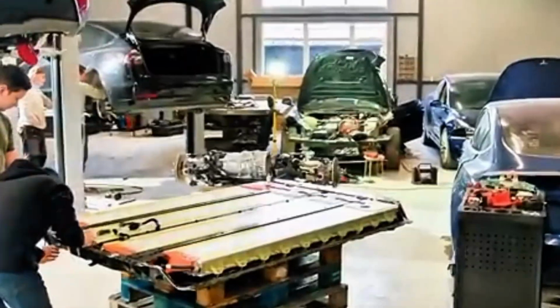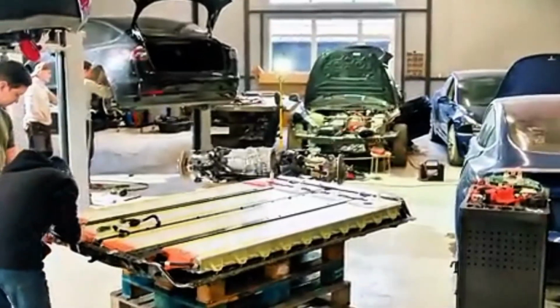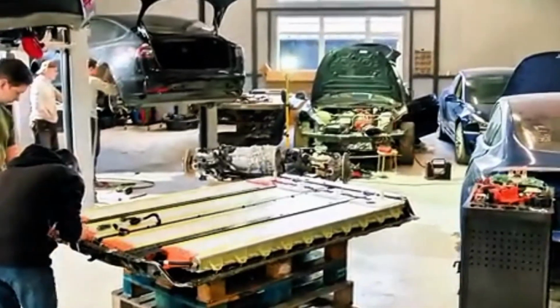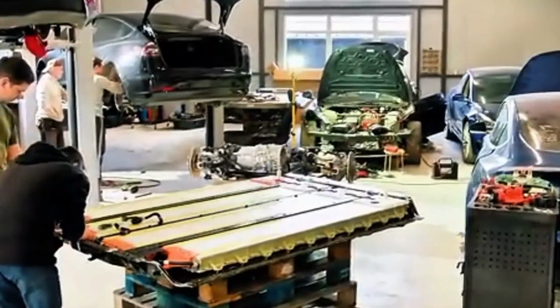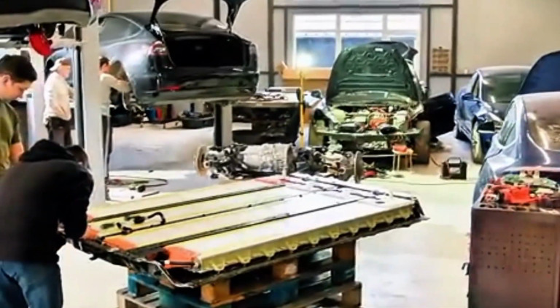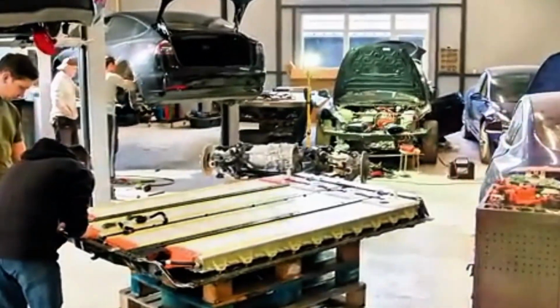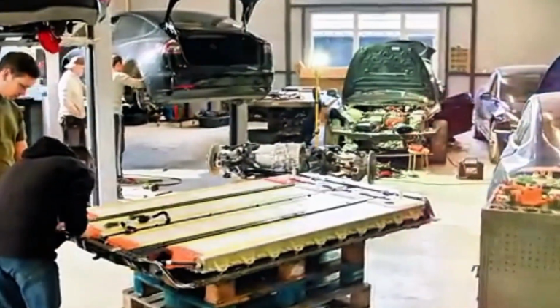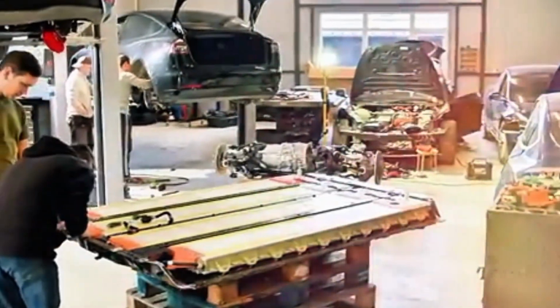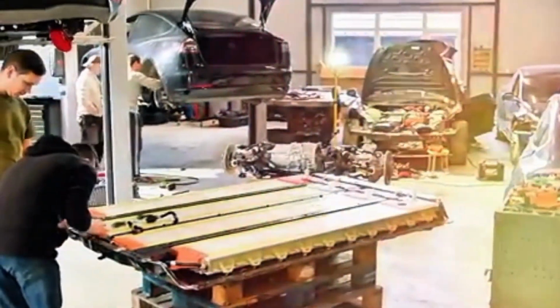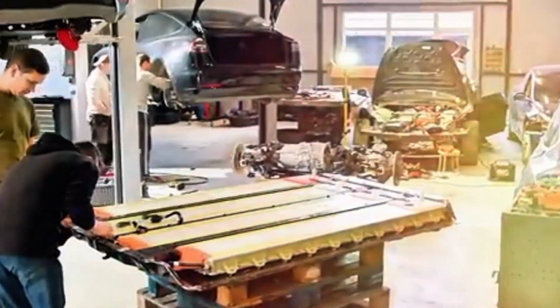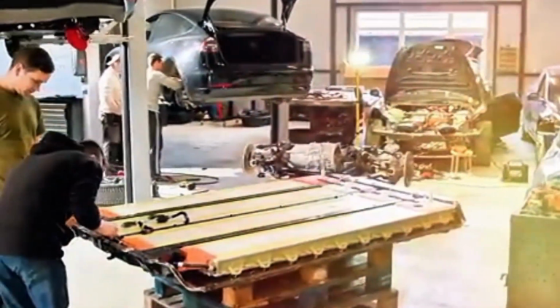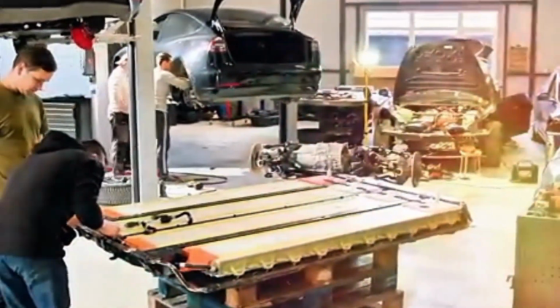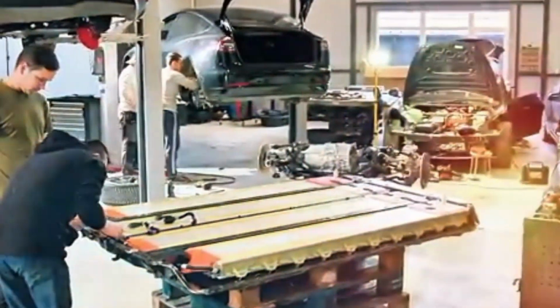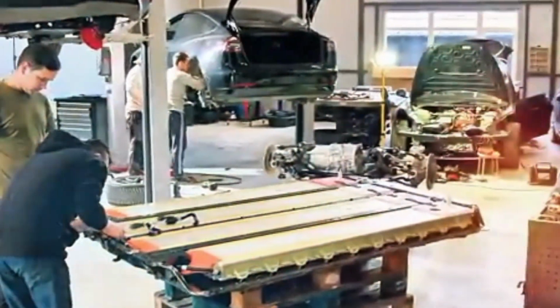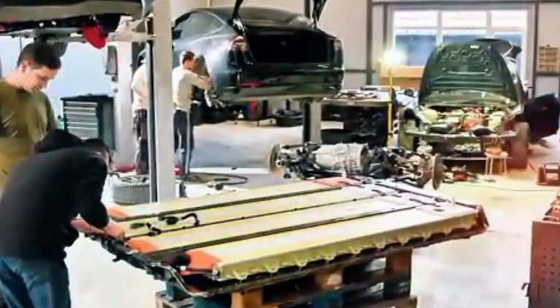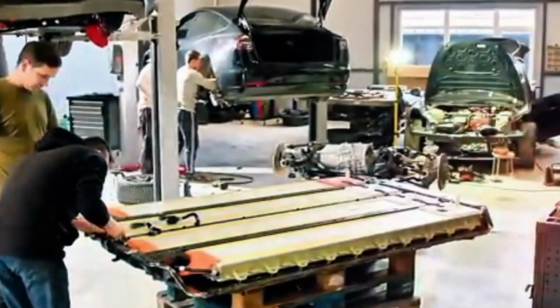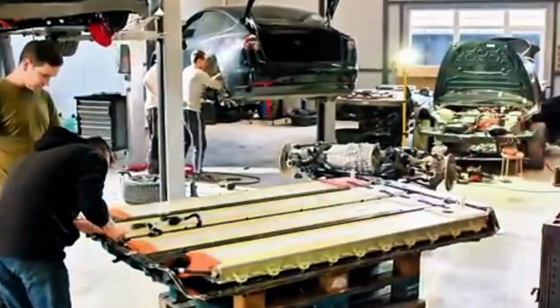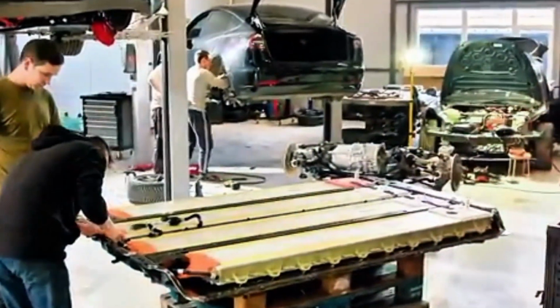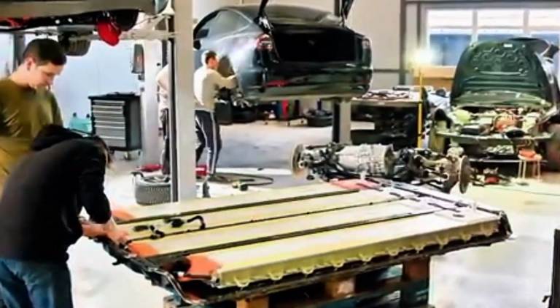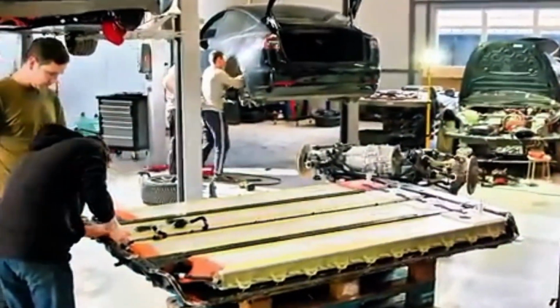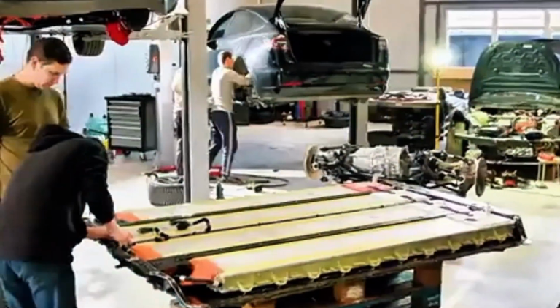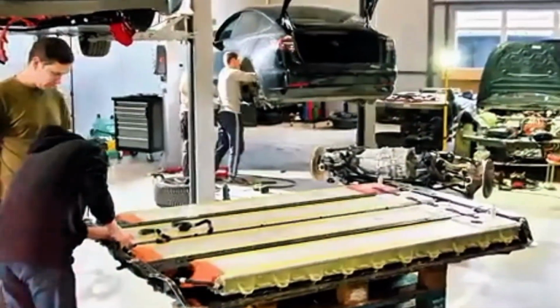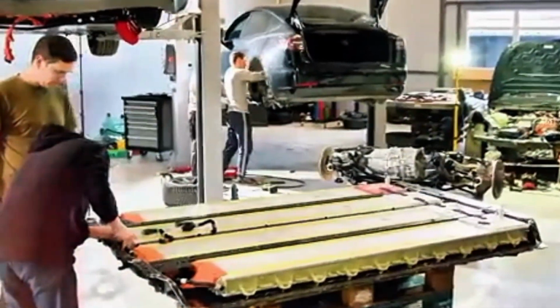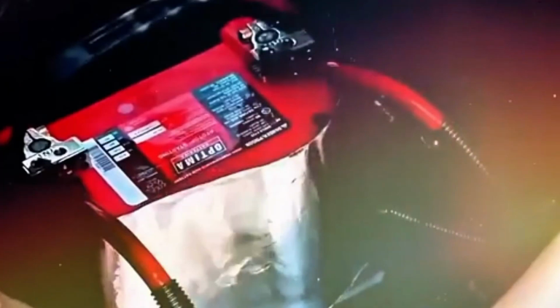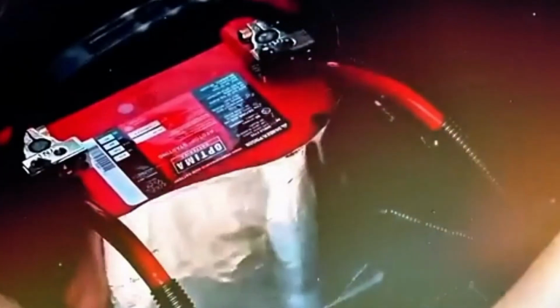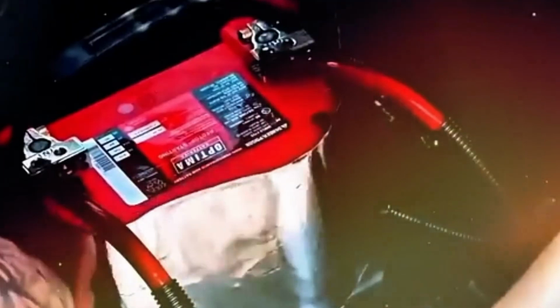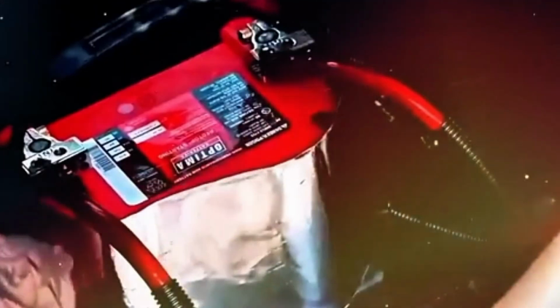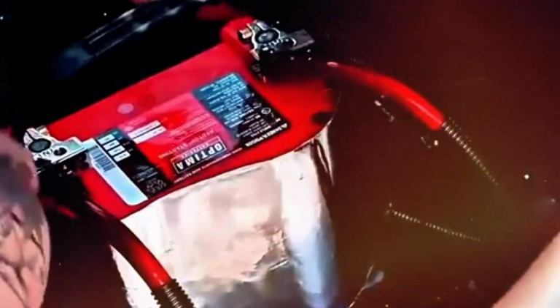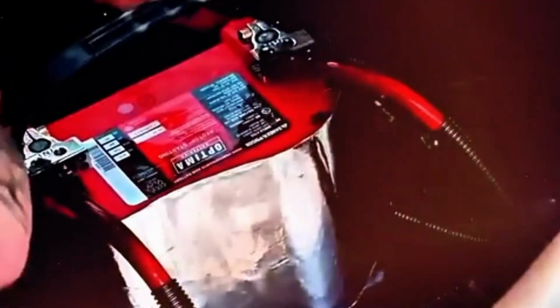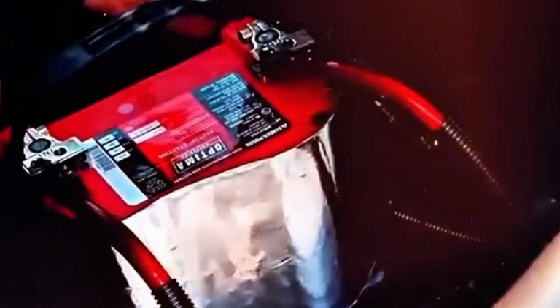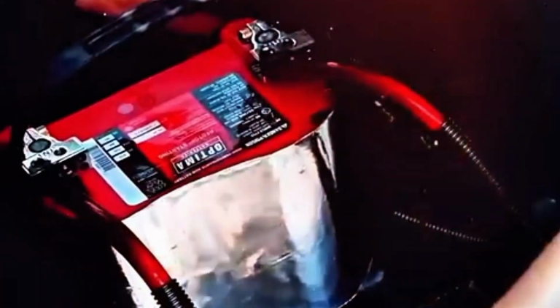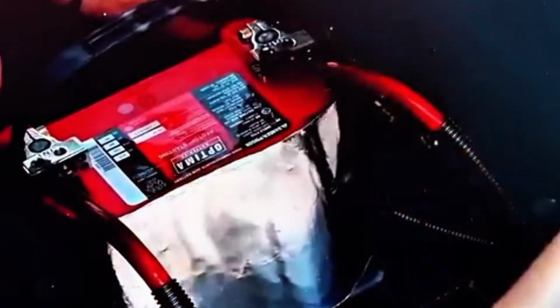Next, we'll test three popular maintainers and show which one actually restores charge fastest without overcooking AGM, so you can set it and stop guessing.